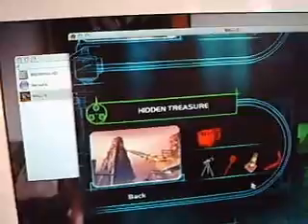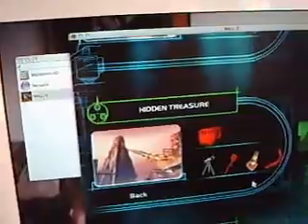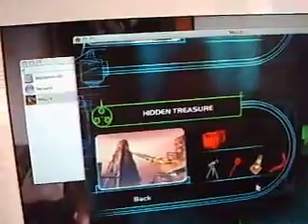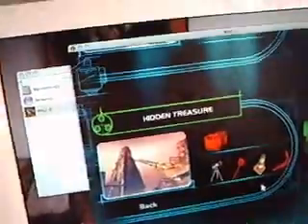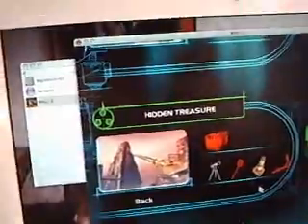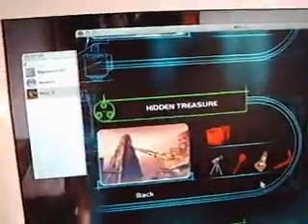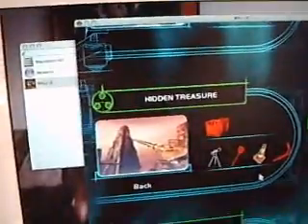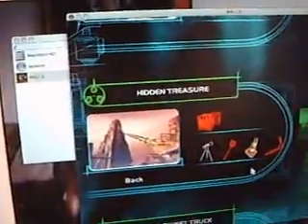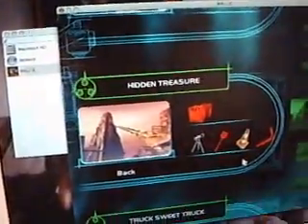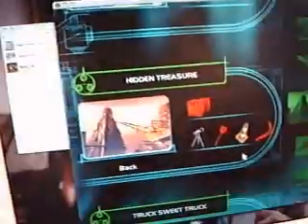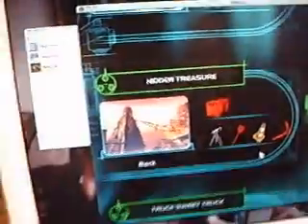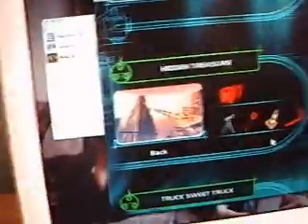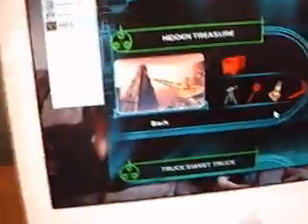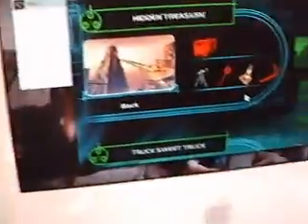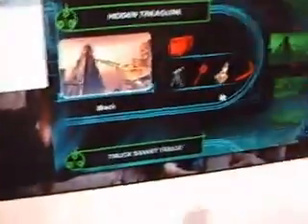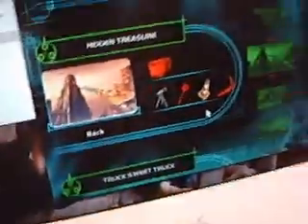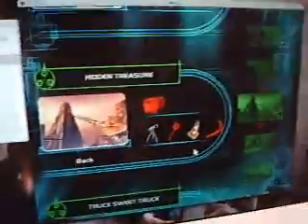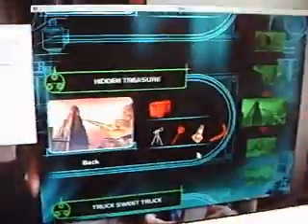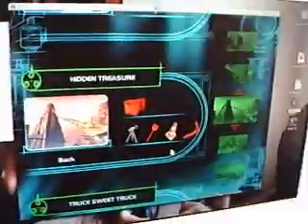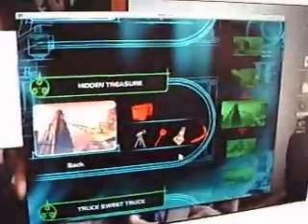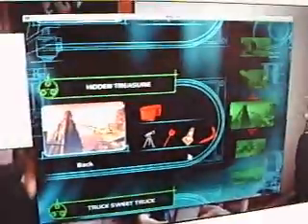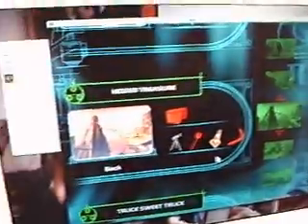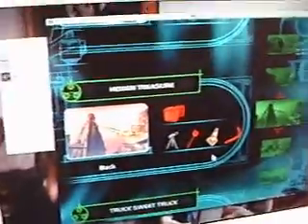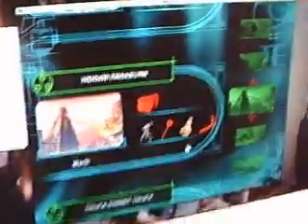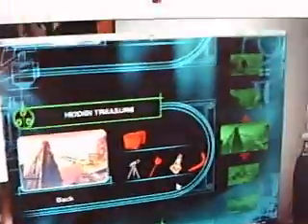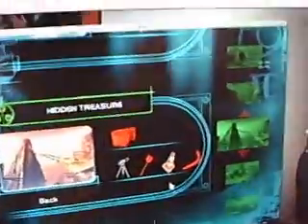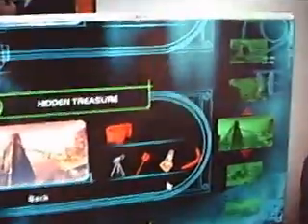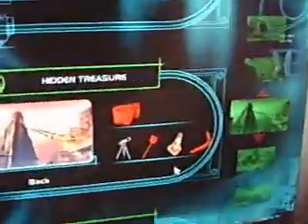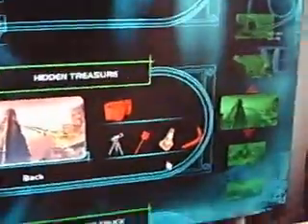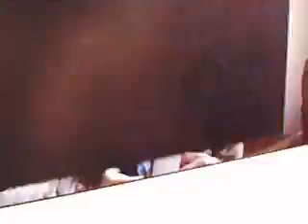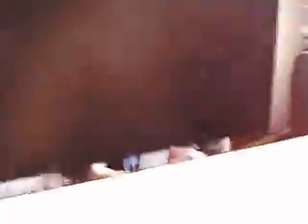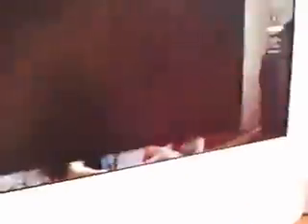Hello and welcome to the Wally Walkthrough. Today we have Chapter 5, Hidden Treasure.